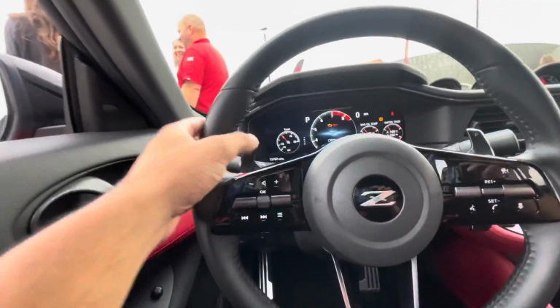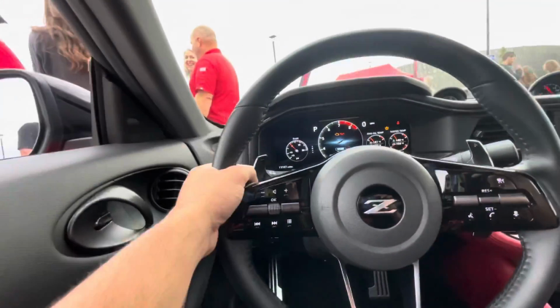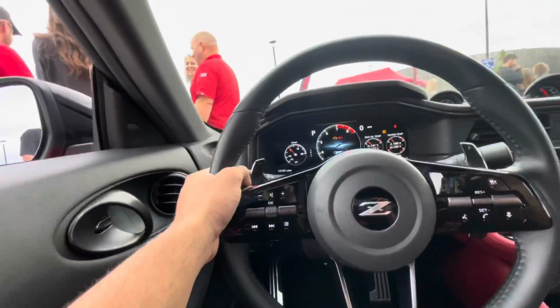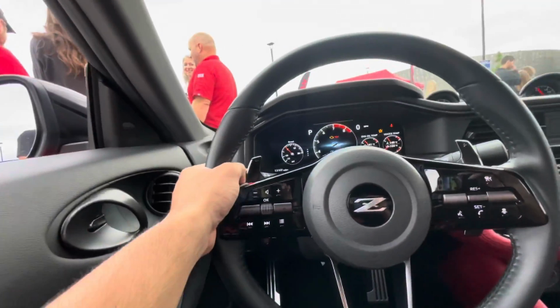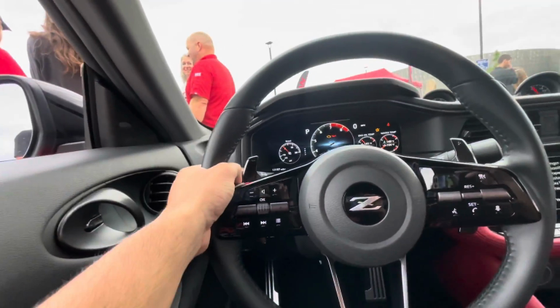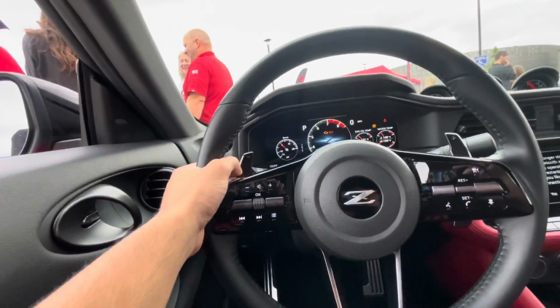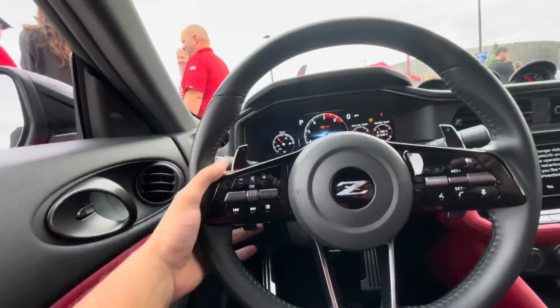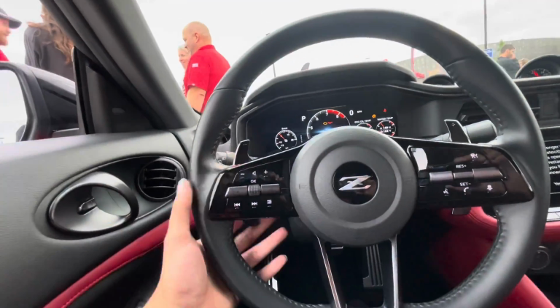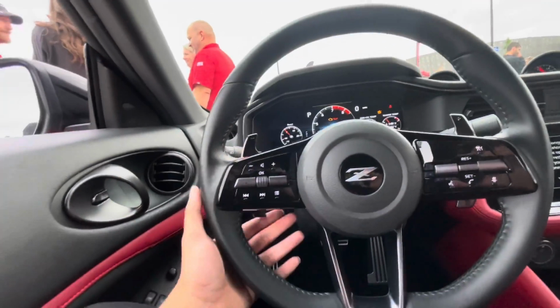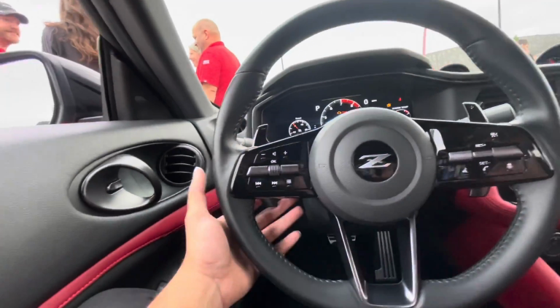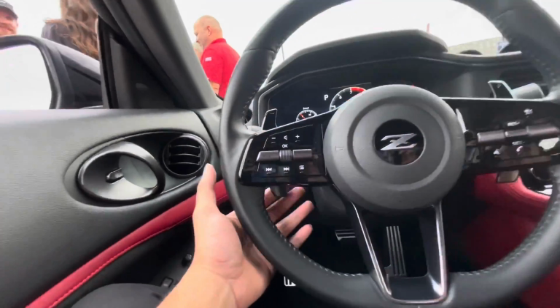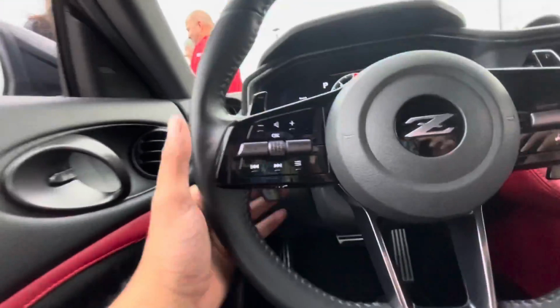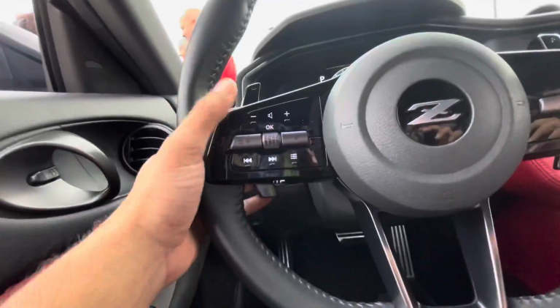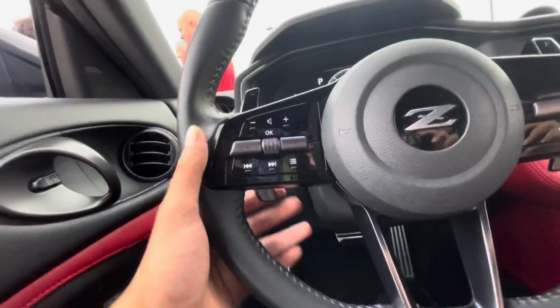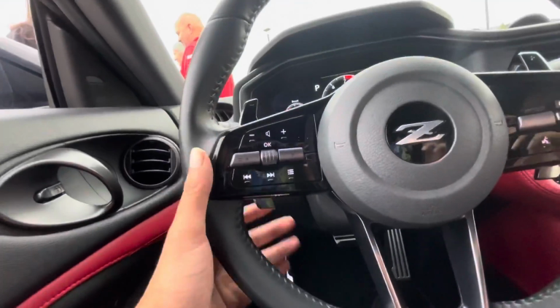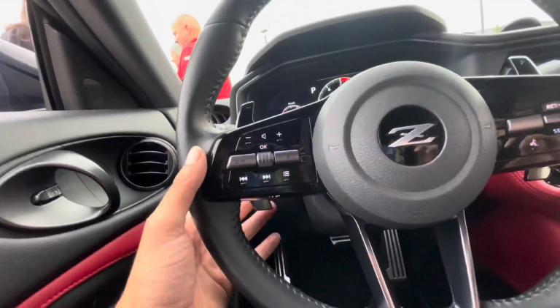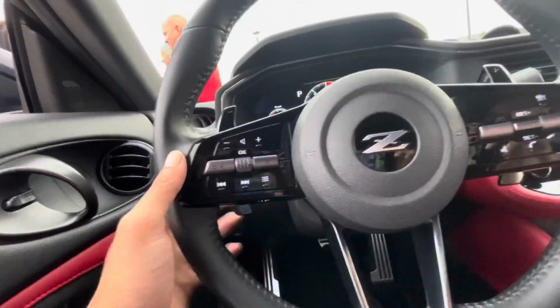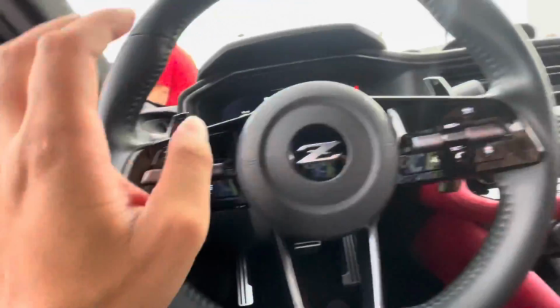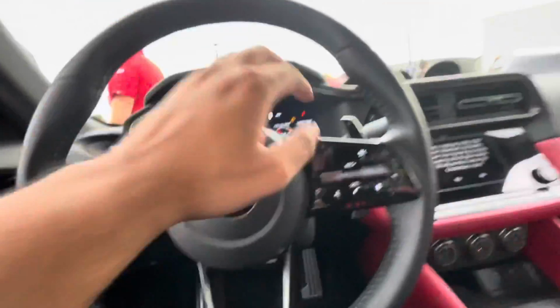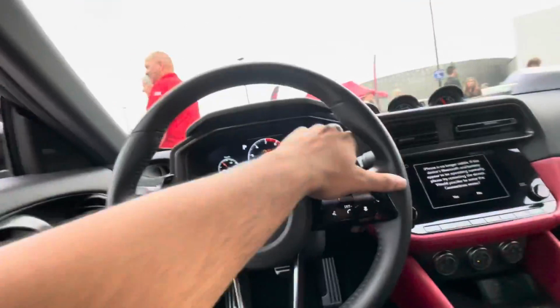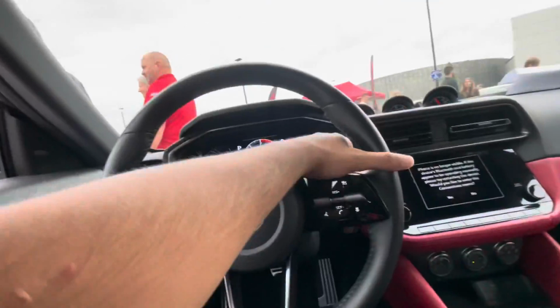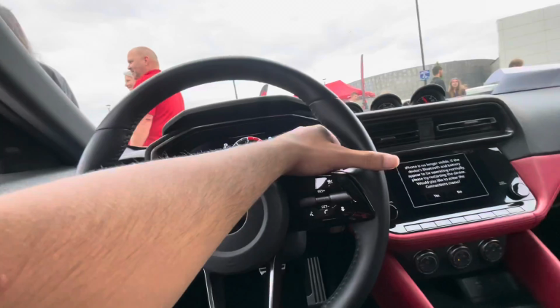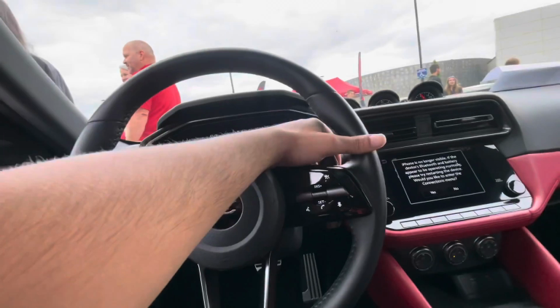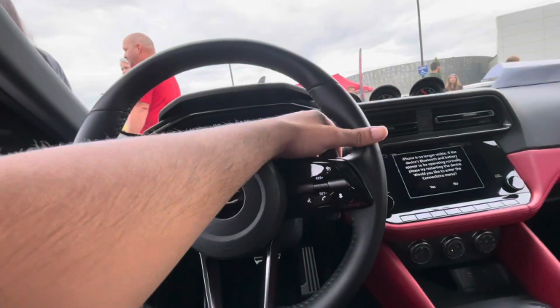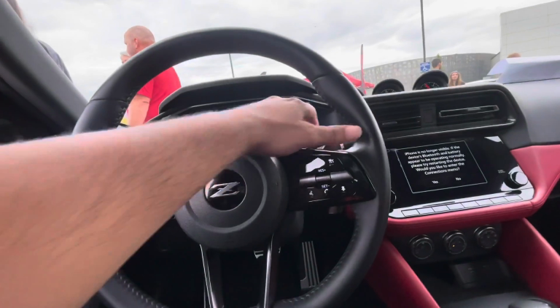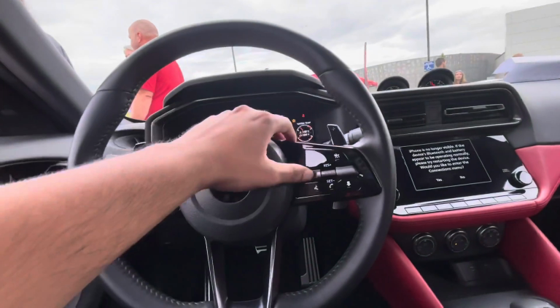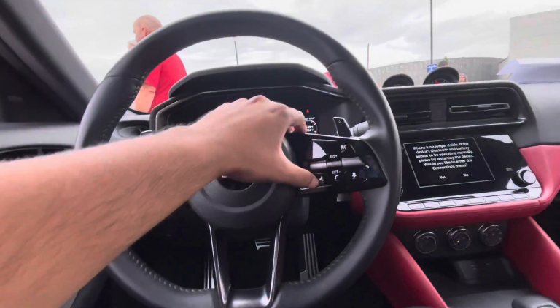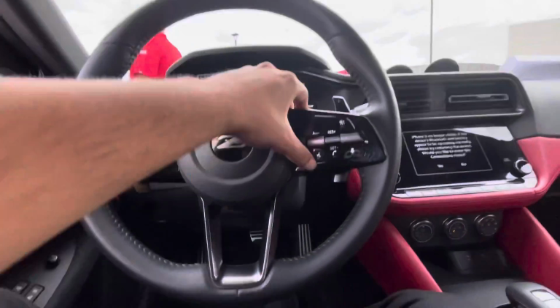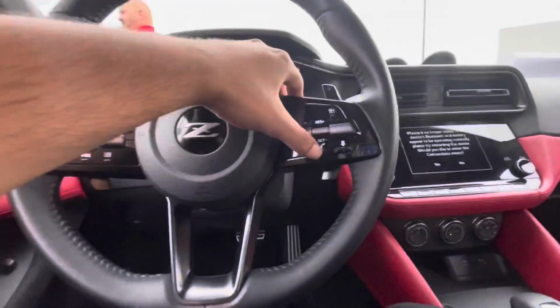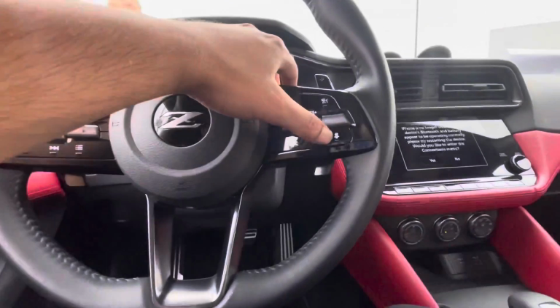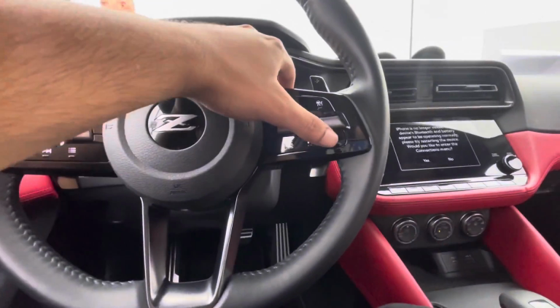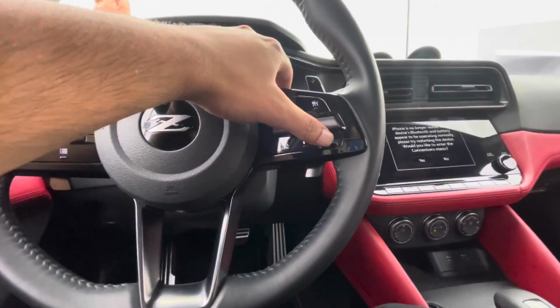Let me know what you guys think. Got your paddles - these paddles are actually very nice. Go to the bottom right here.